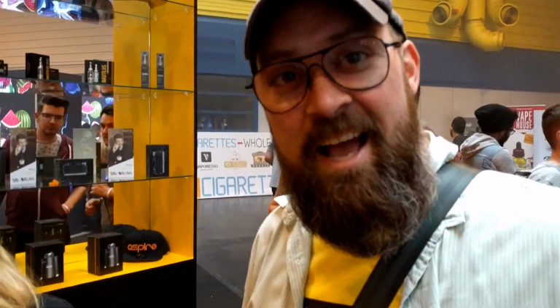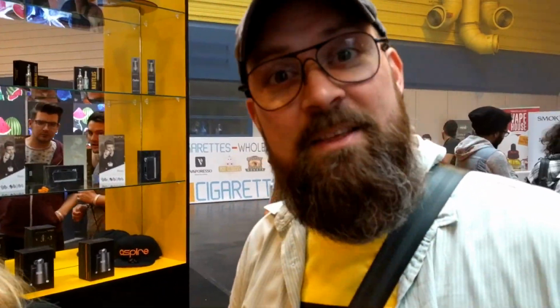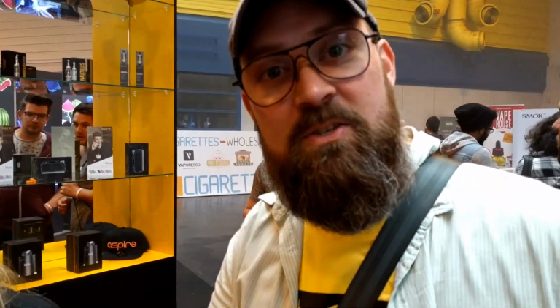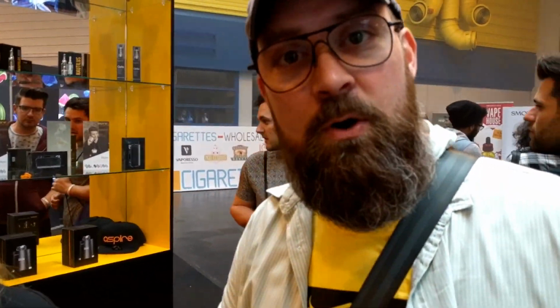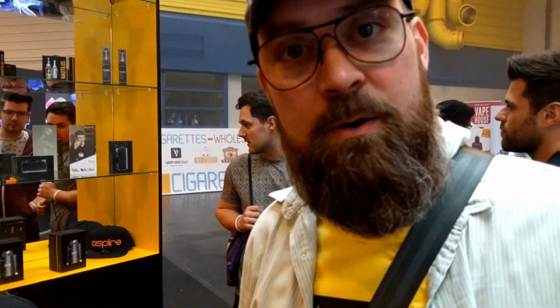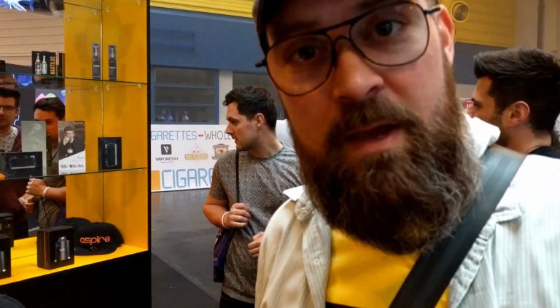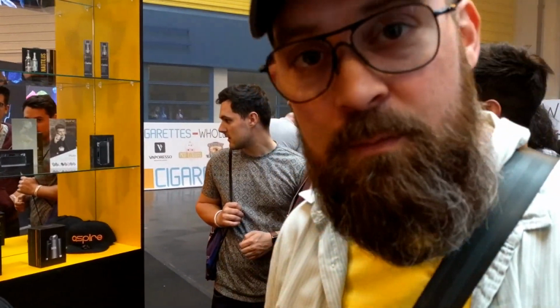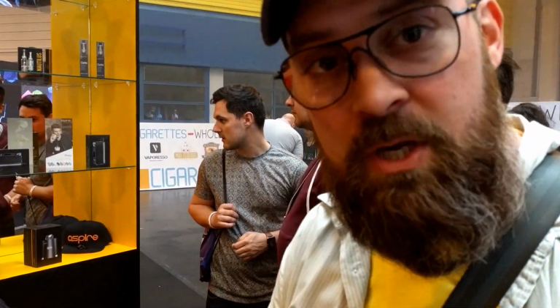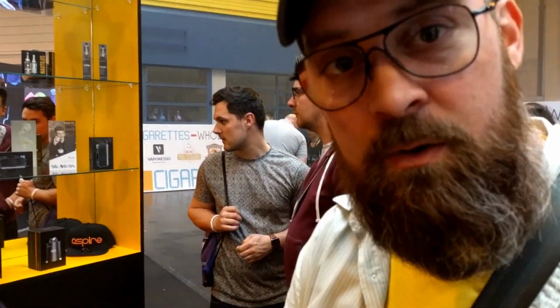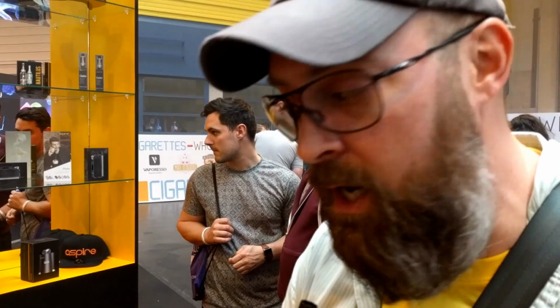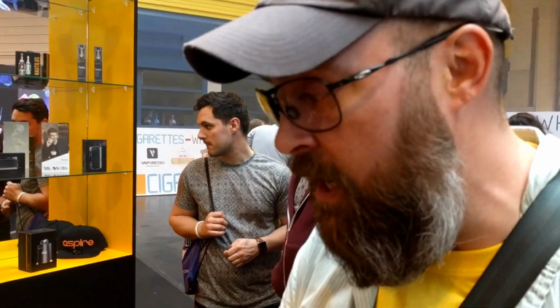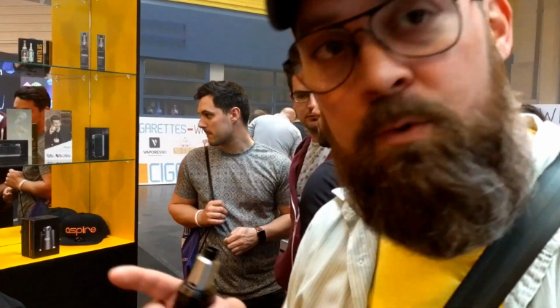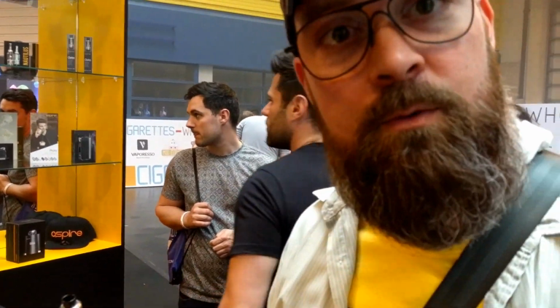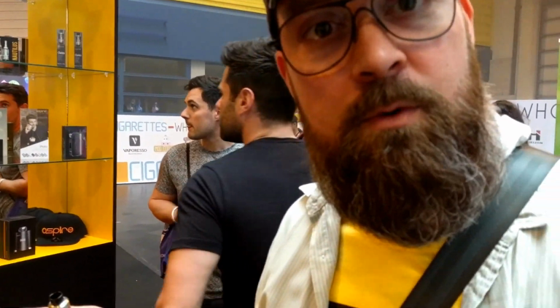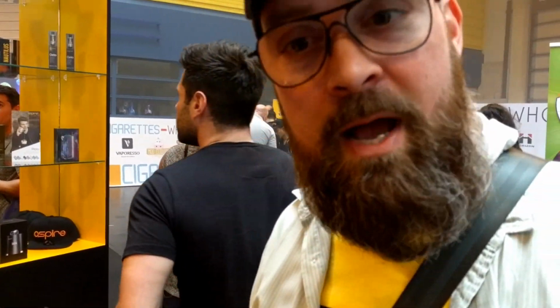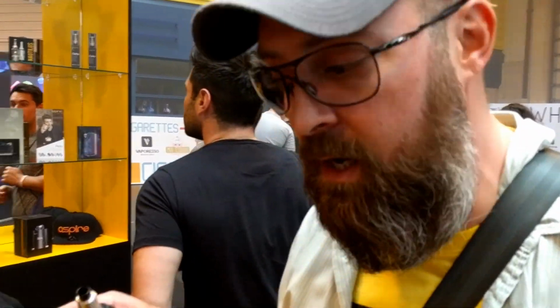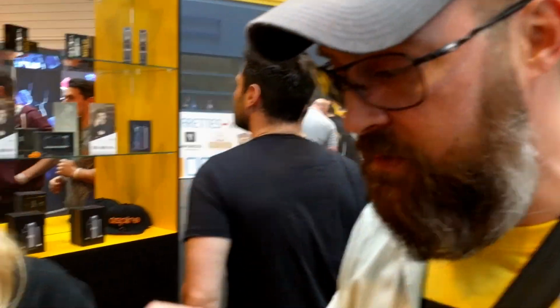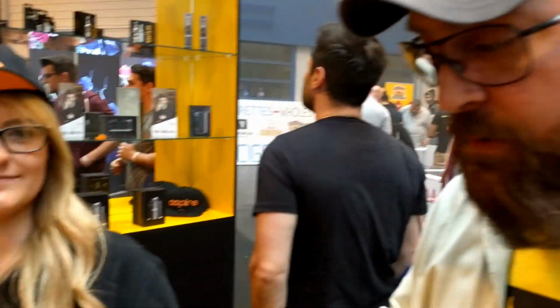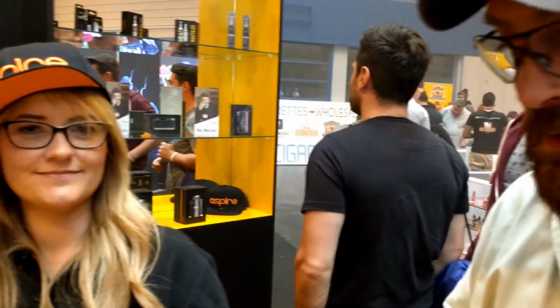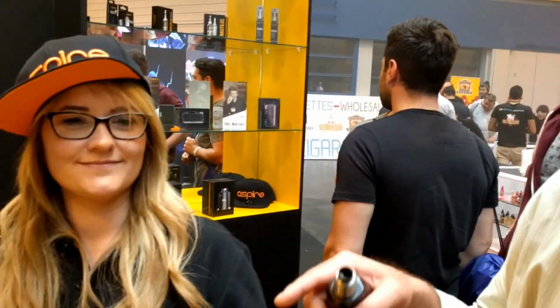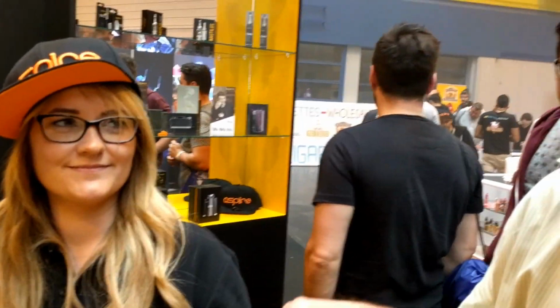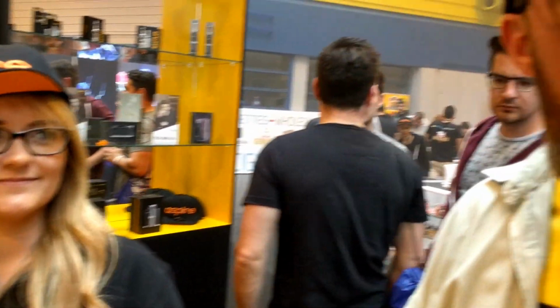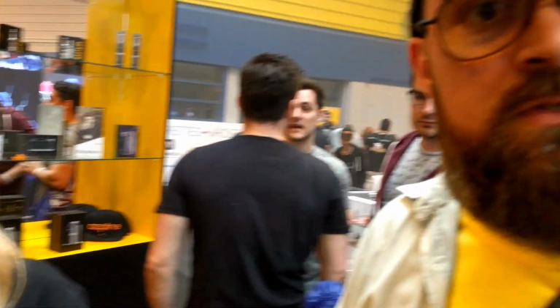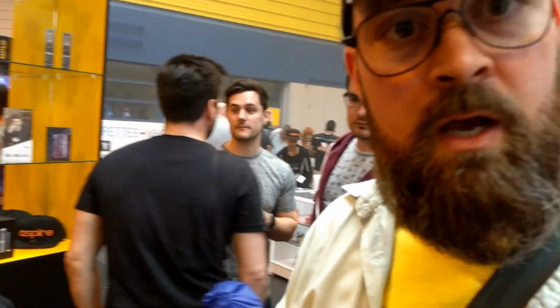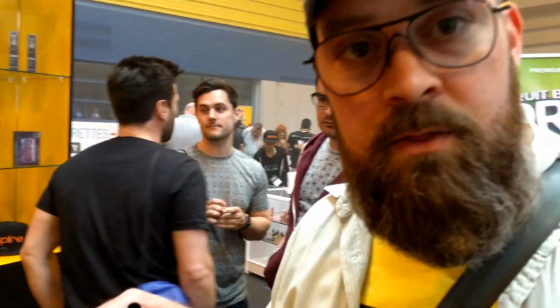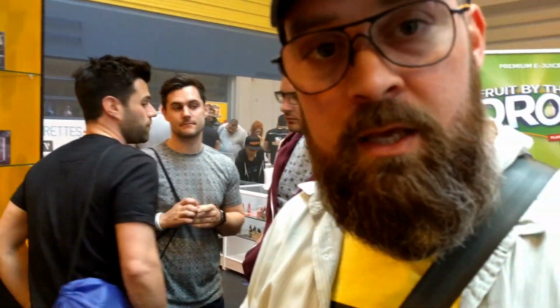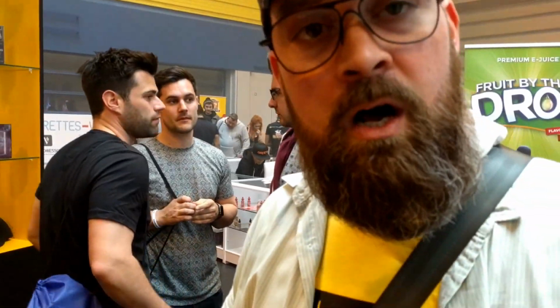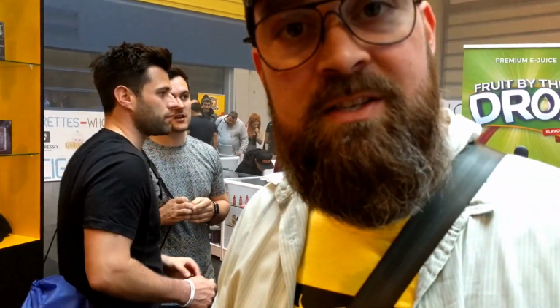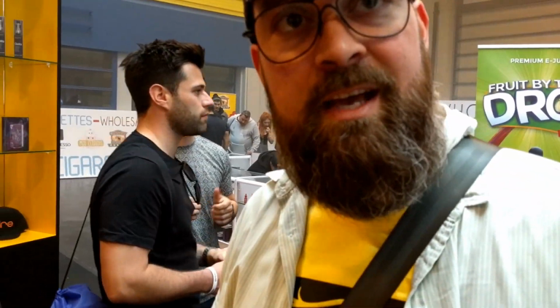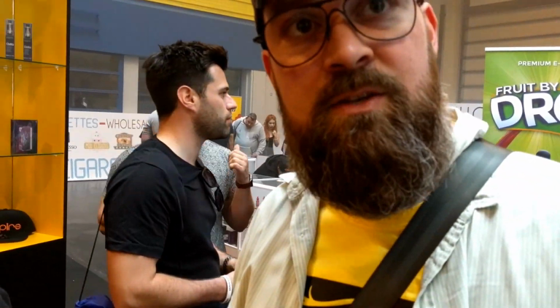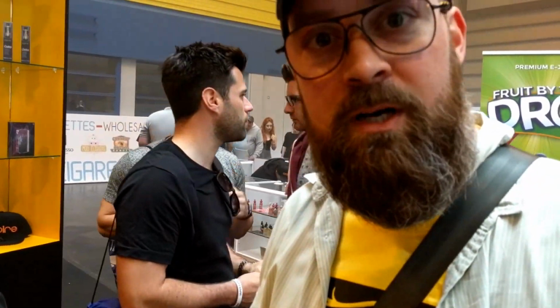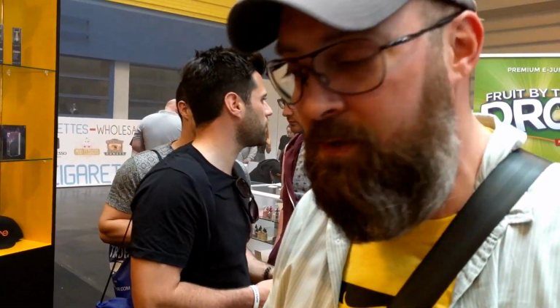This is Joe here with Vapin' Bro Channel. We're here with Rebecca of Aspire. She's going to introduce the Nautilus X to us.